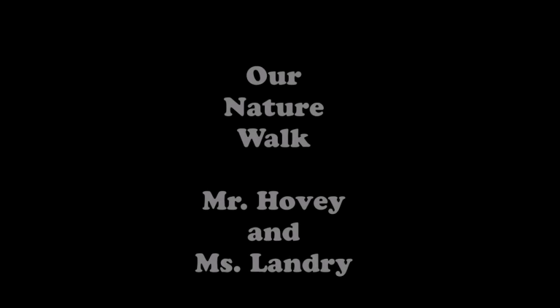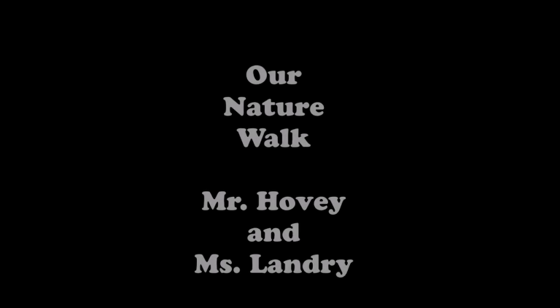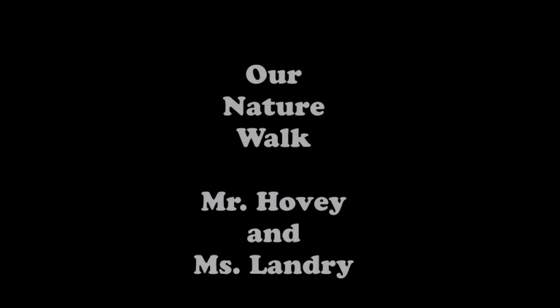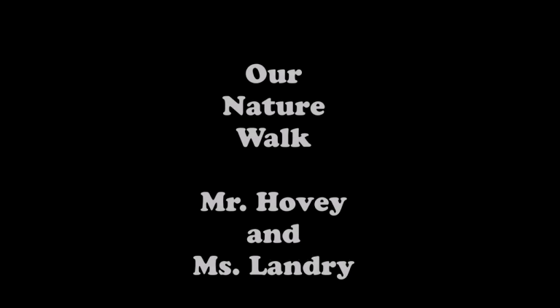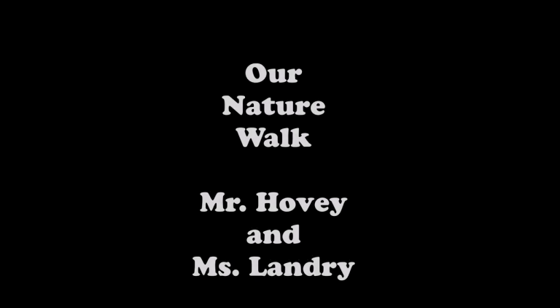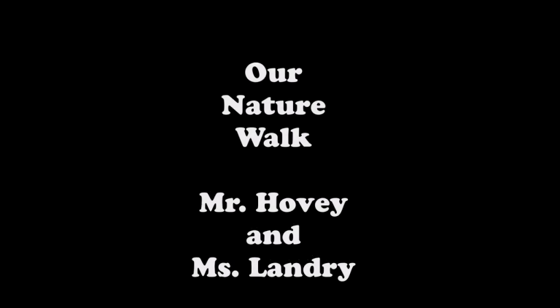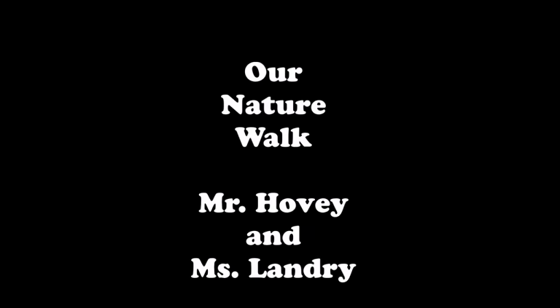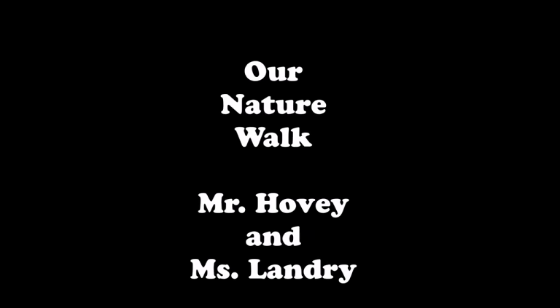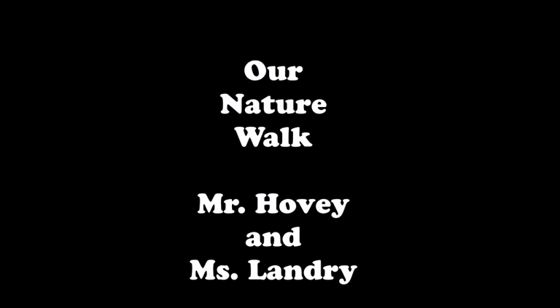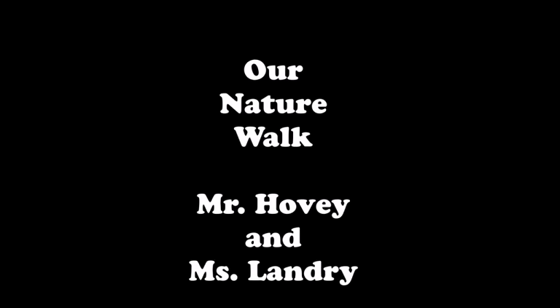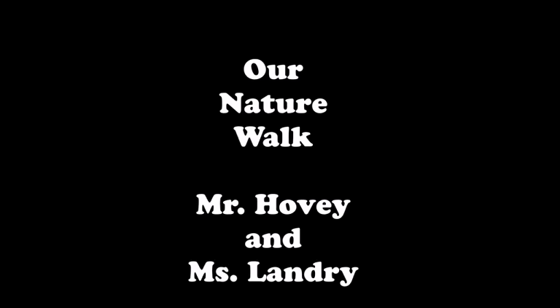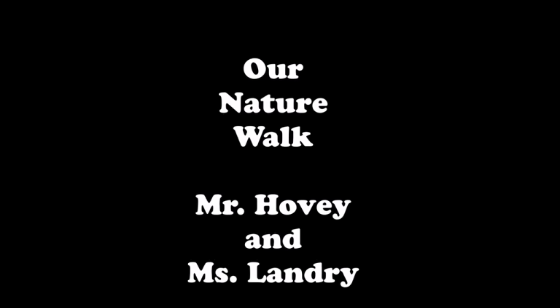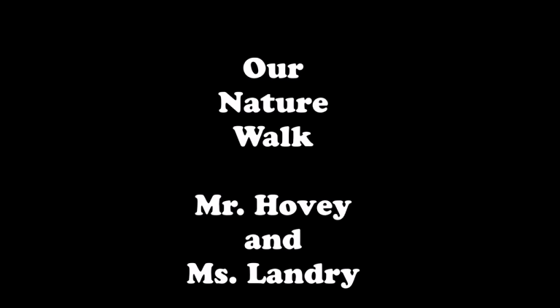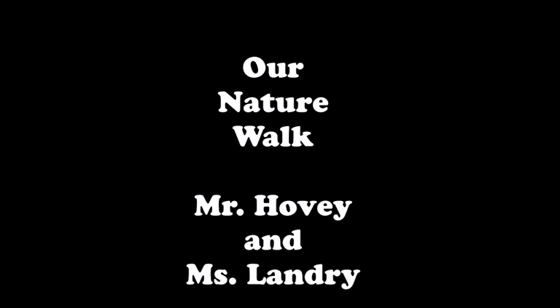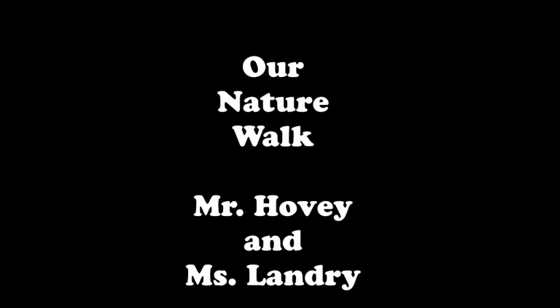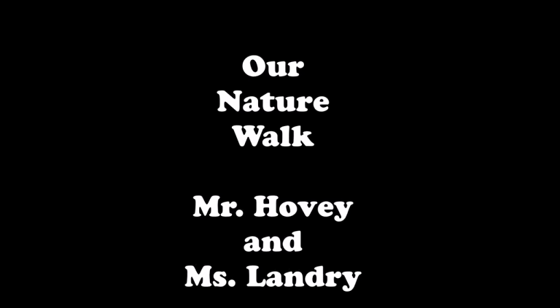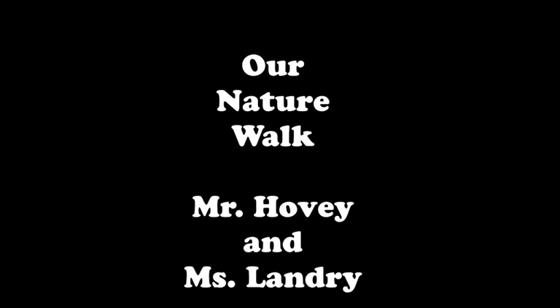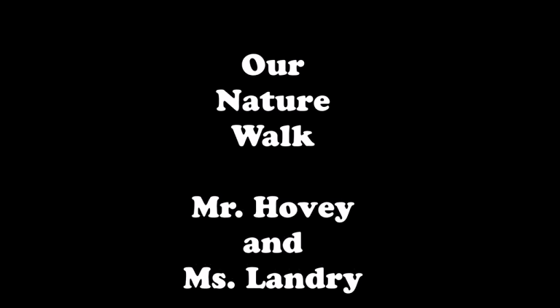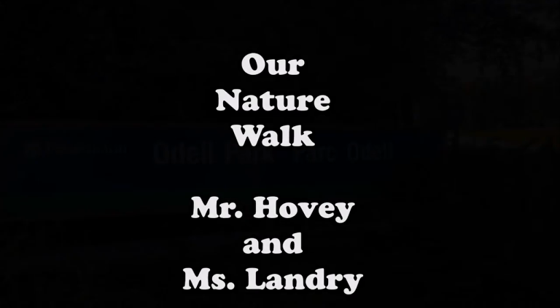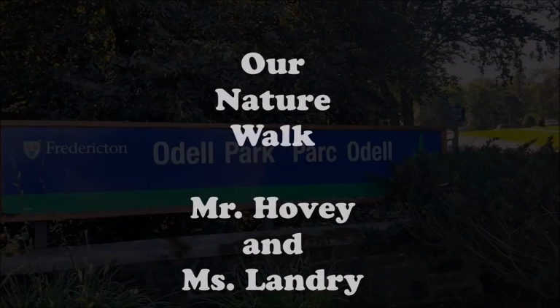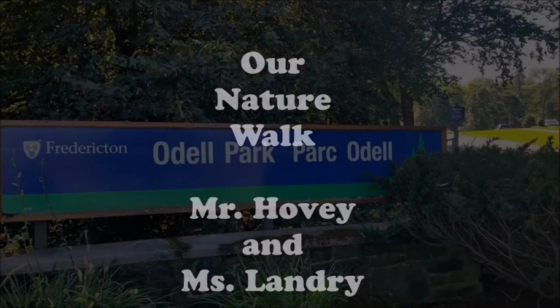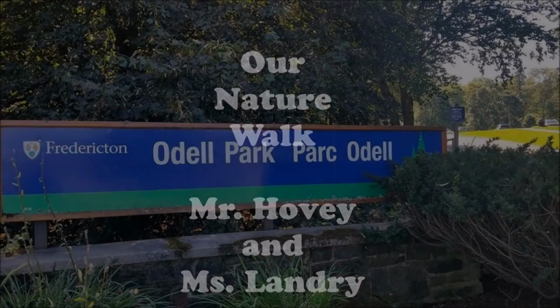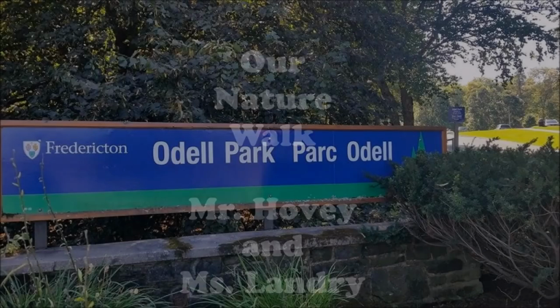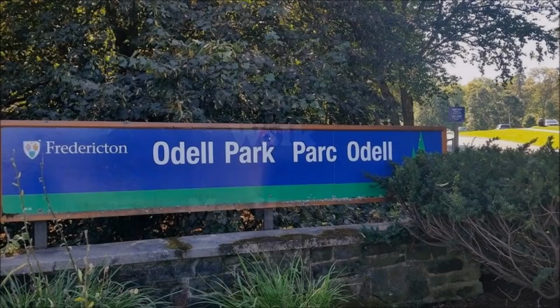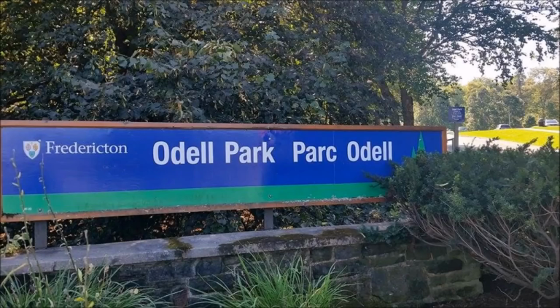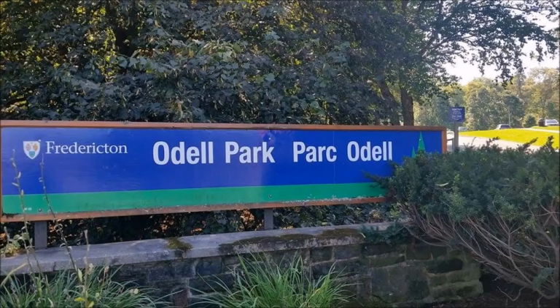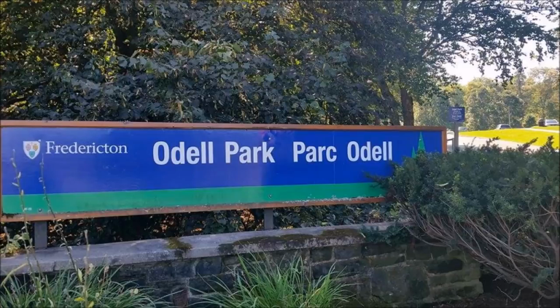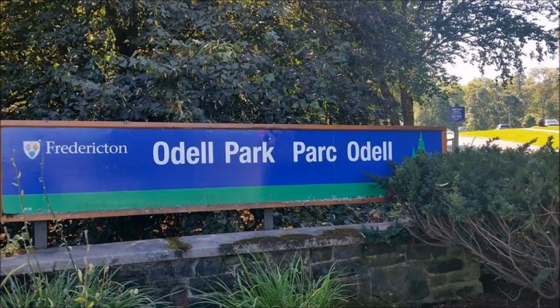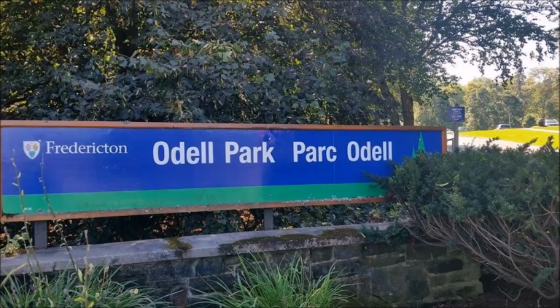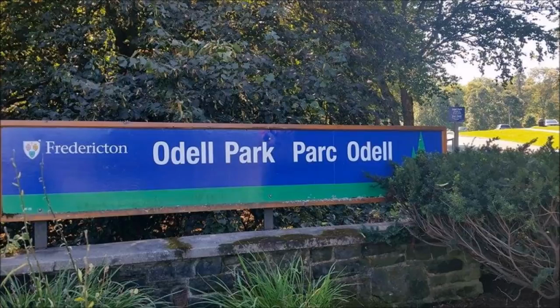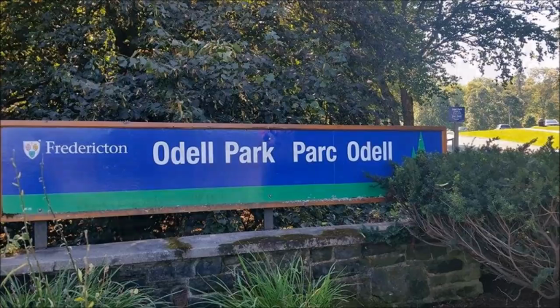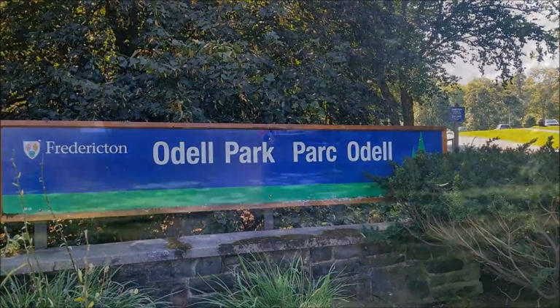Hi kids, welcome to our nature walk. I'm Mr. Javi, and I'm Miss Landry. Today we went to Odell Park.